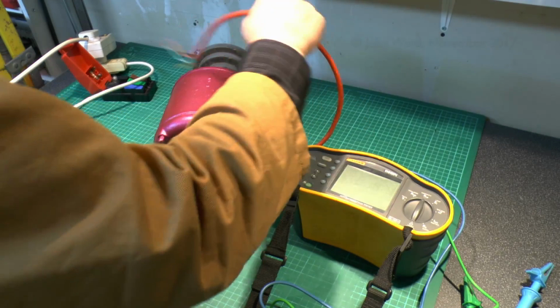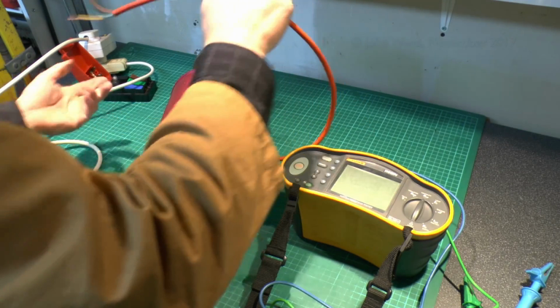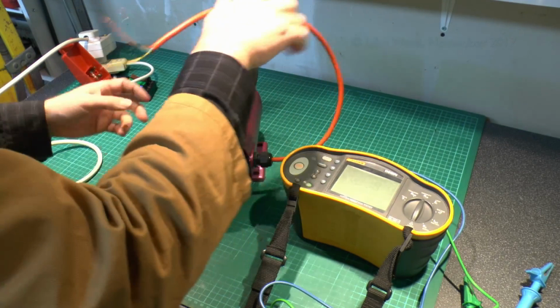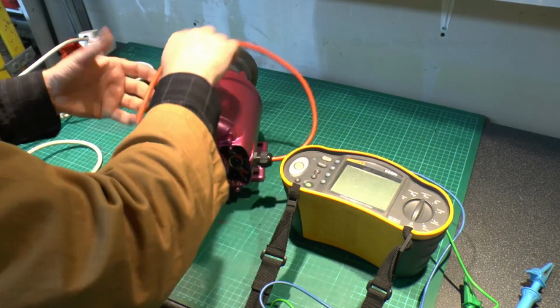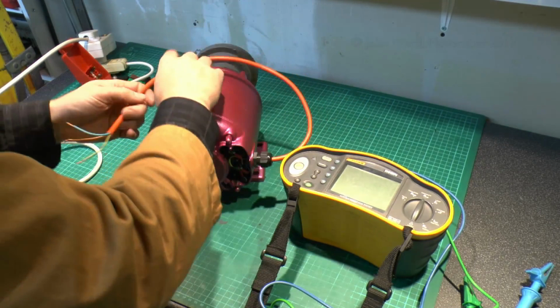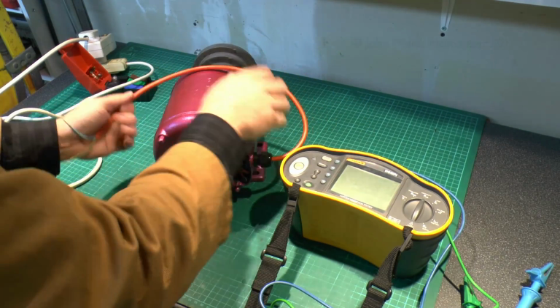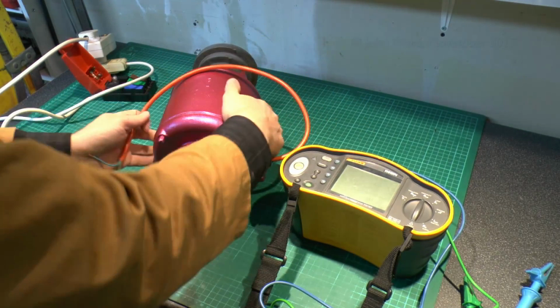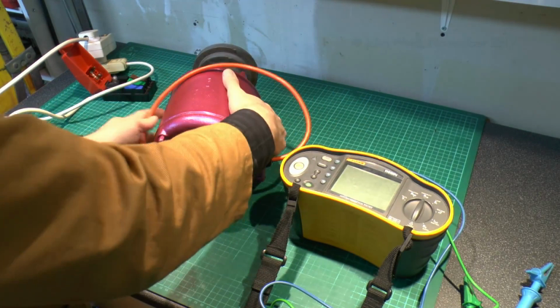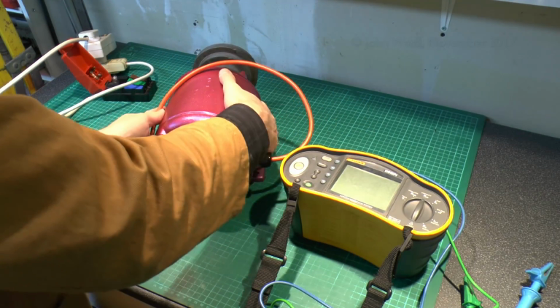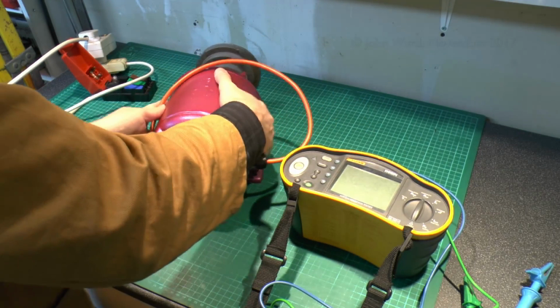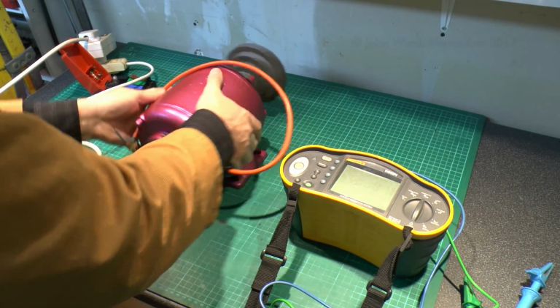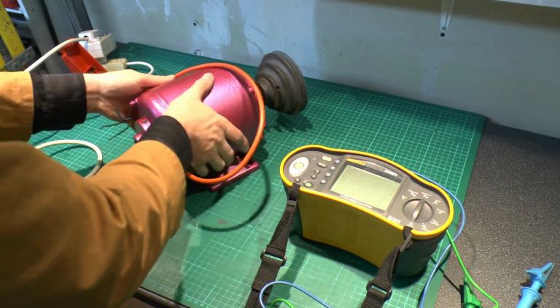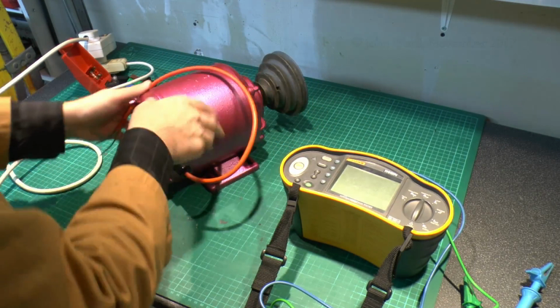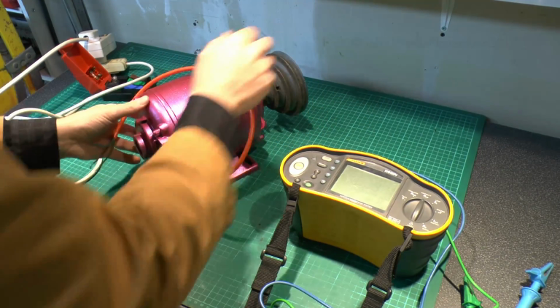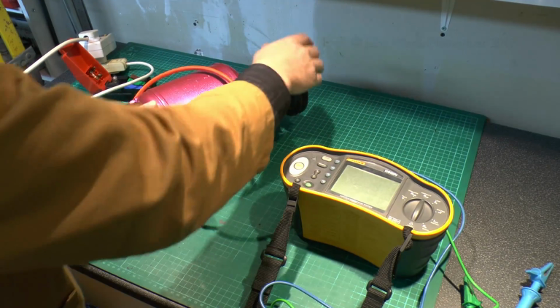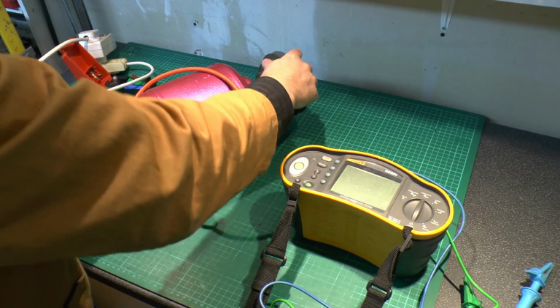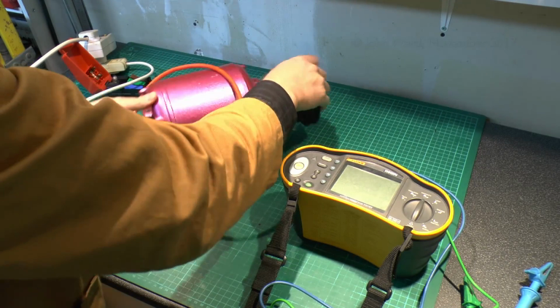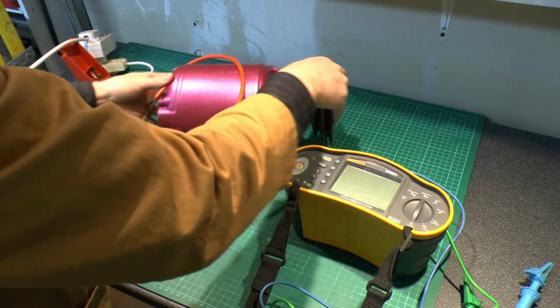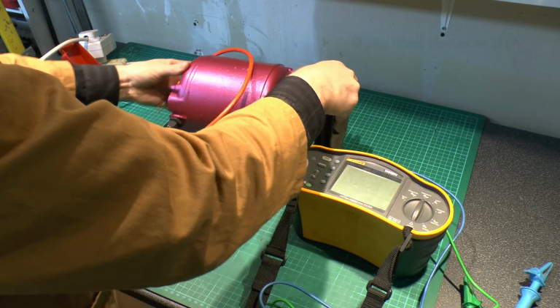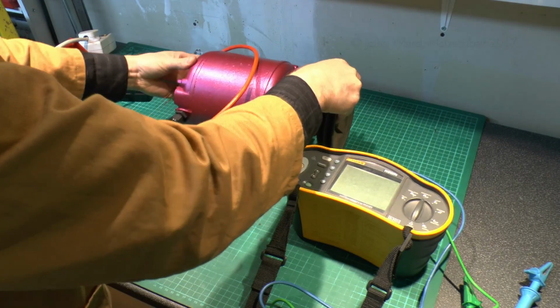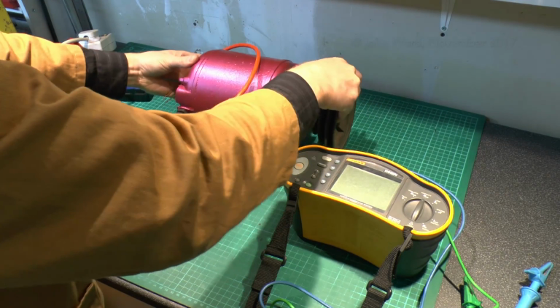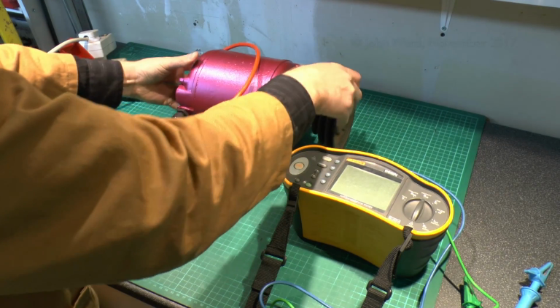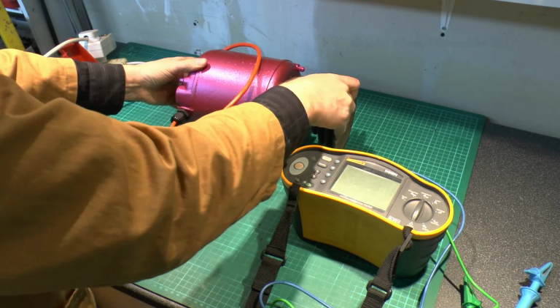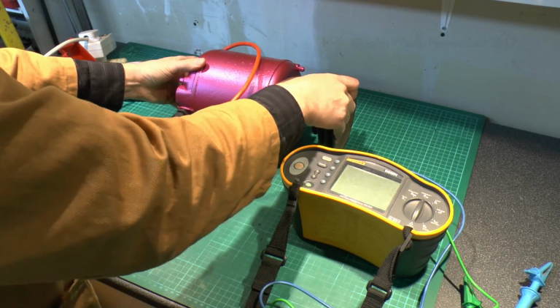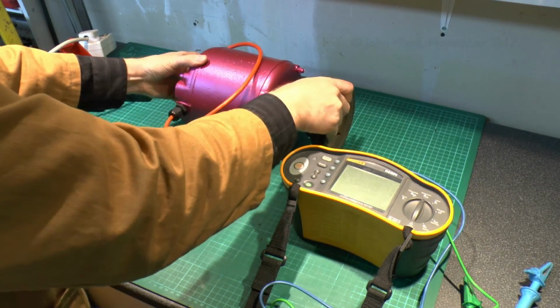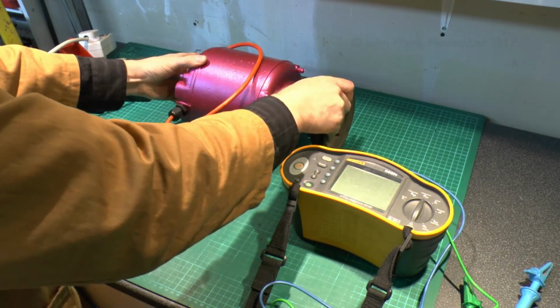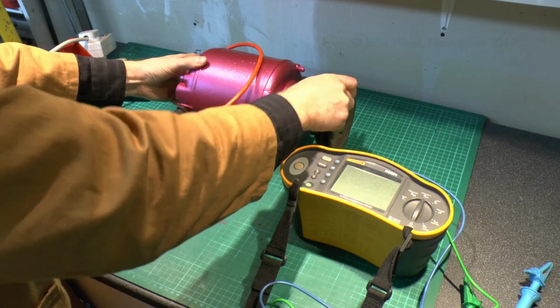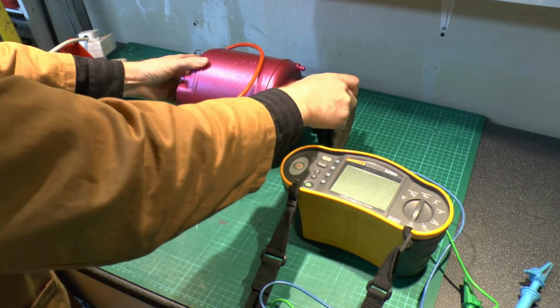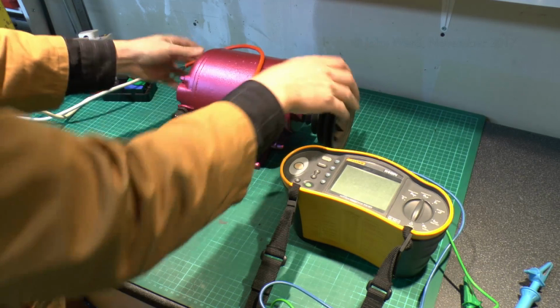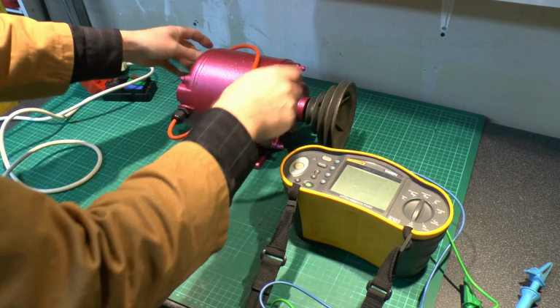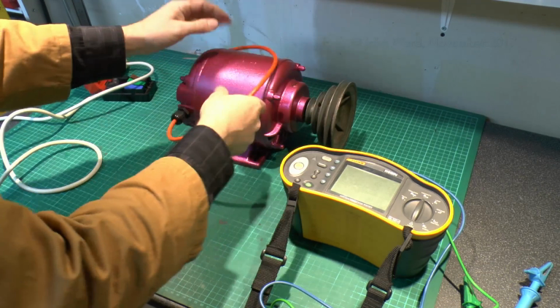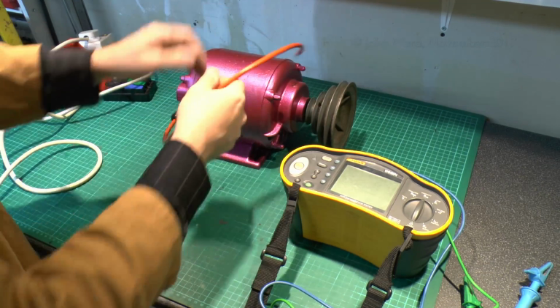It doesn't go in the wrong direction or anything — AC is of course changing direction all the time anyway, so it doesn't actually matter which way around line and neutral go.